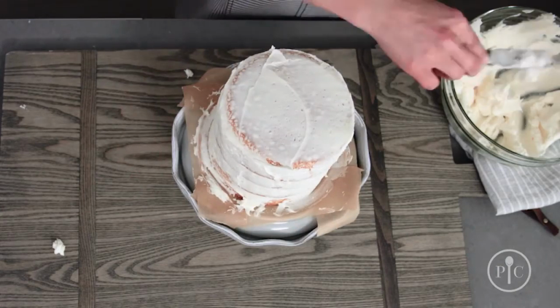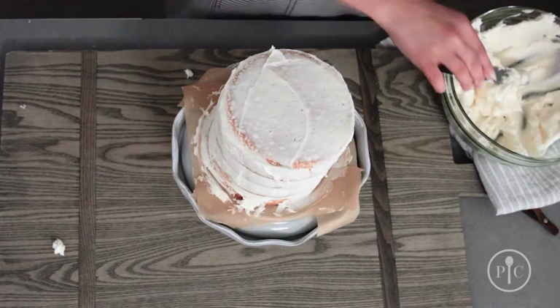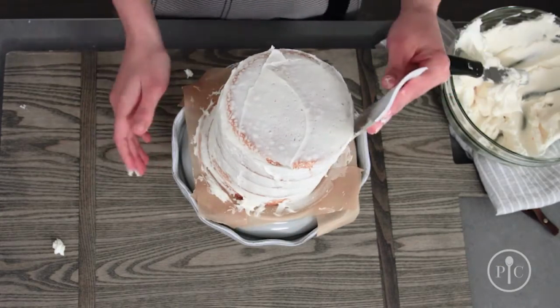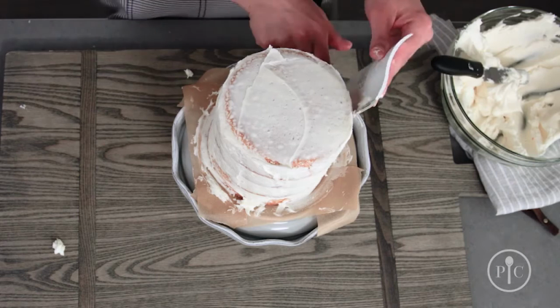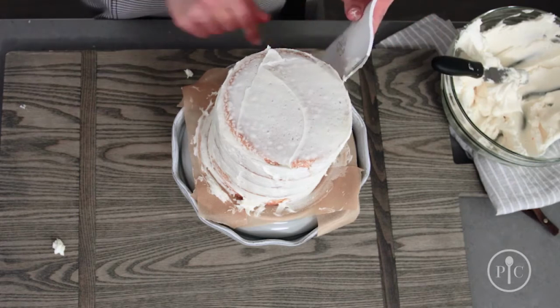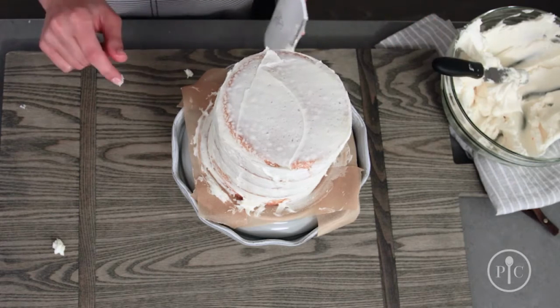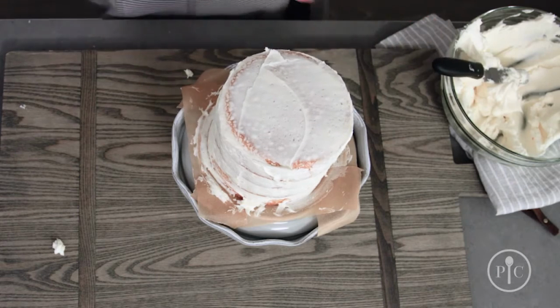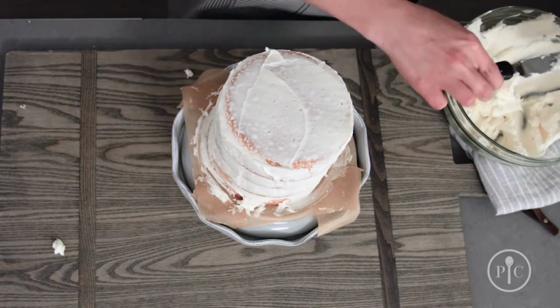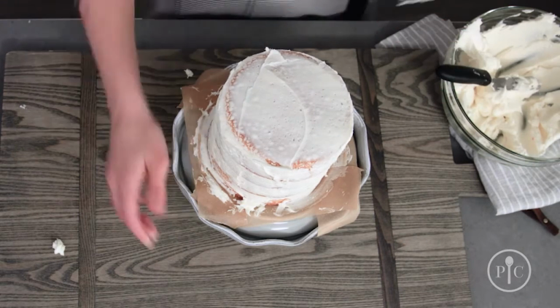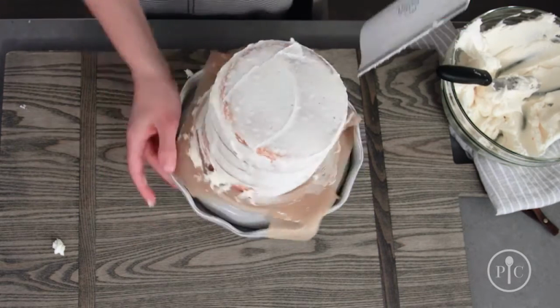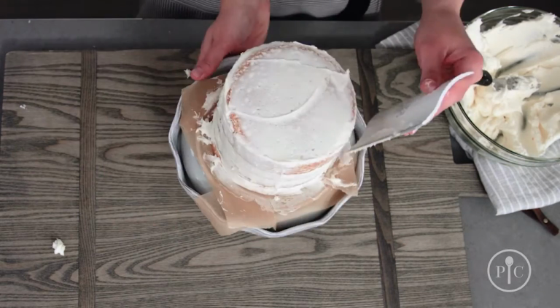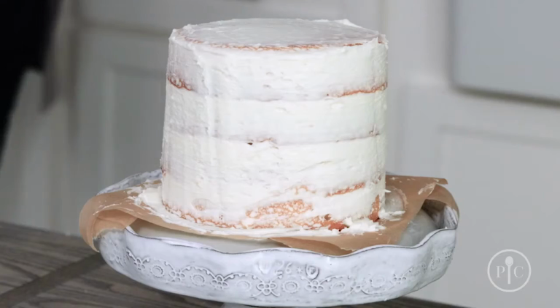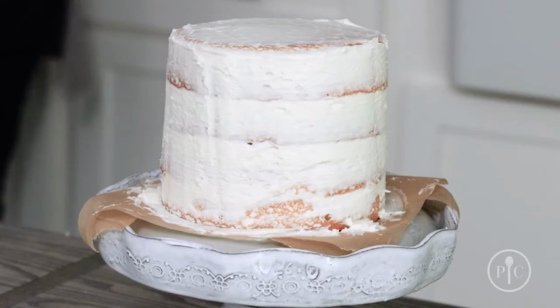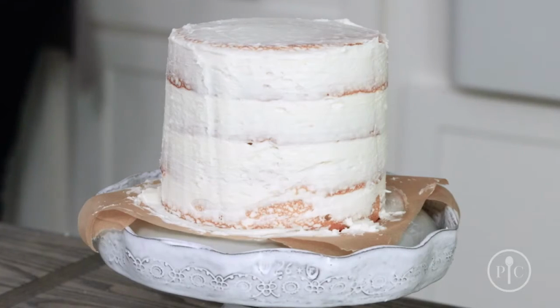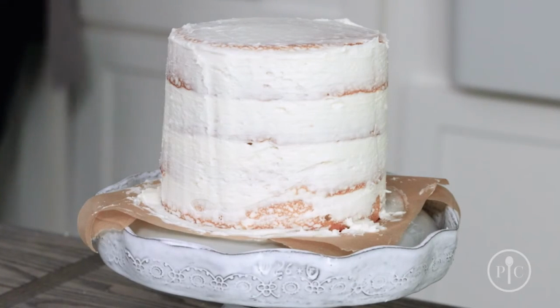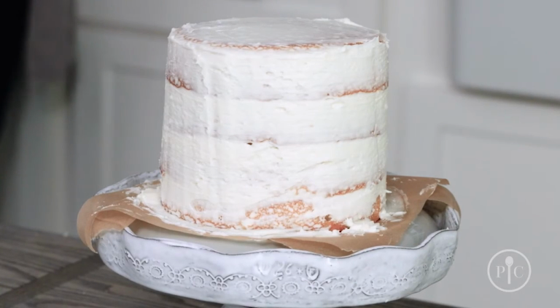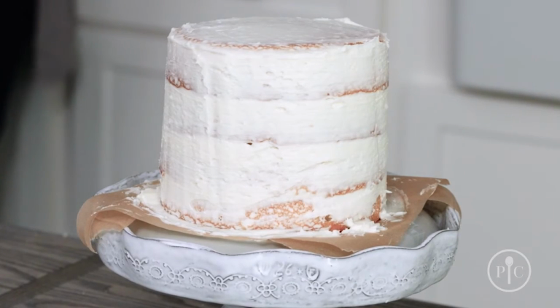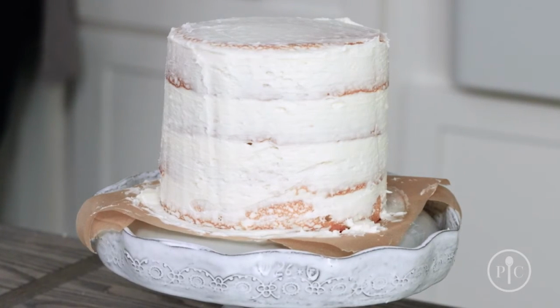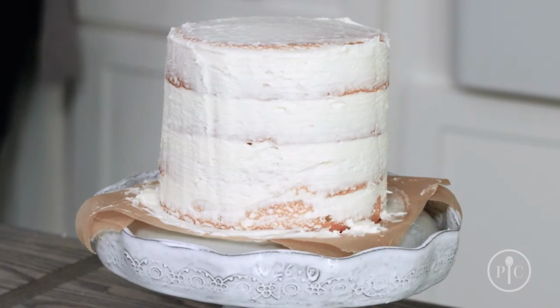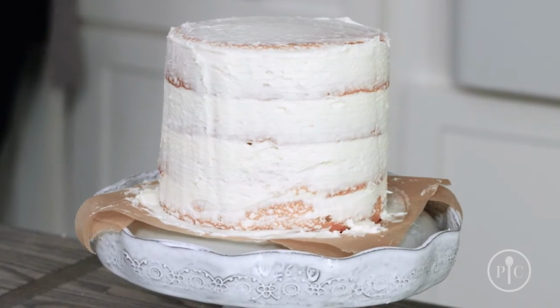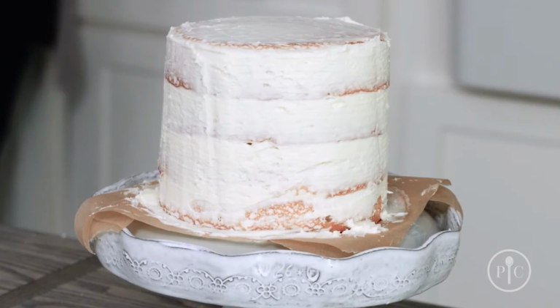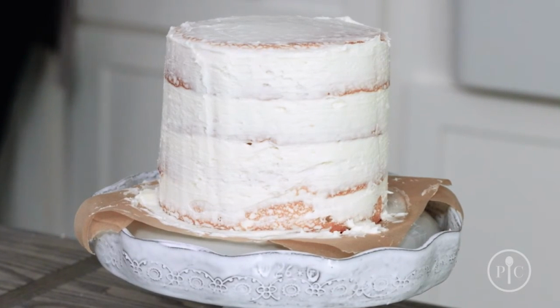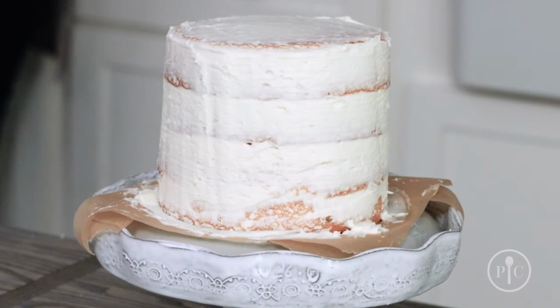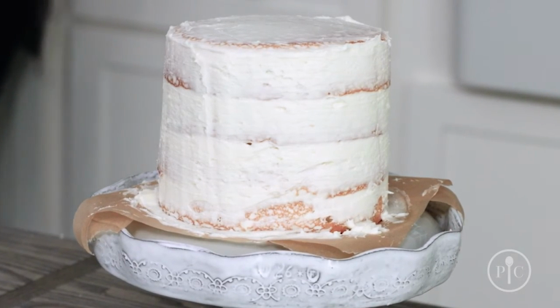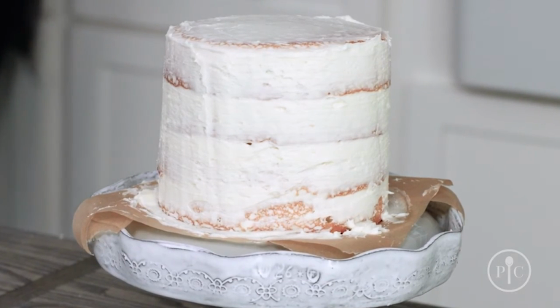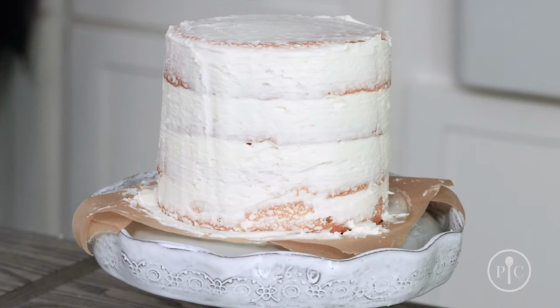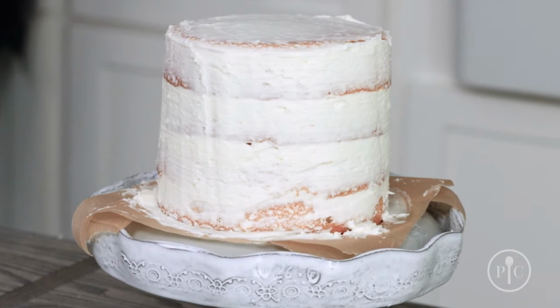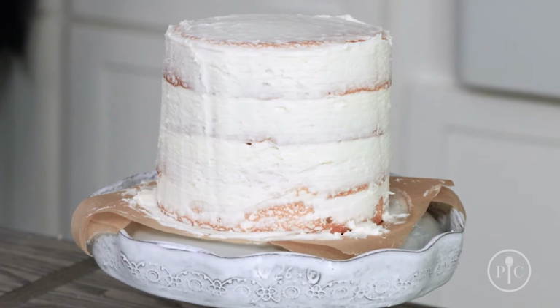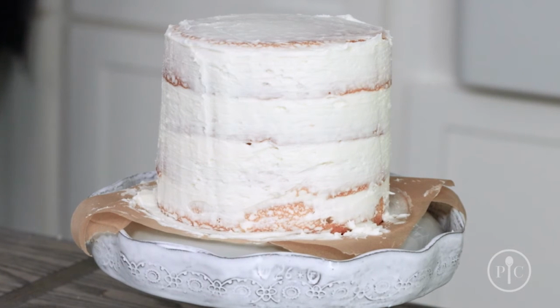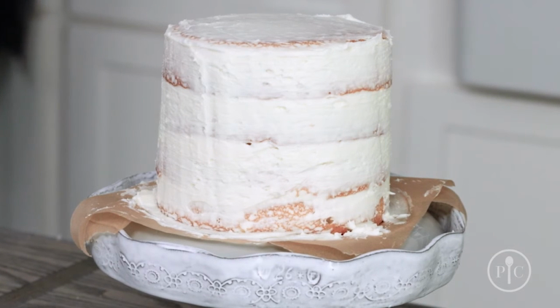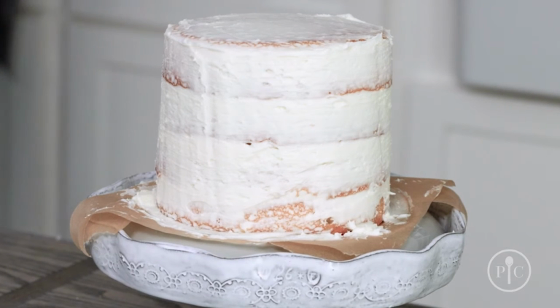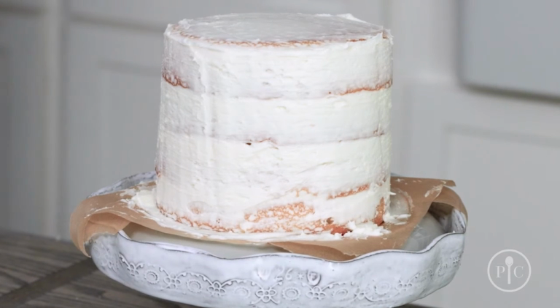Remove any extra frosting as you go. Pop the cake in the fridge for 30 minutes to let the crumb coat set. Now you're ready to decorate.